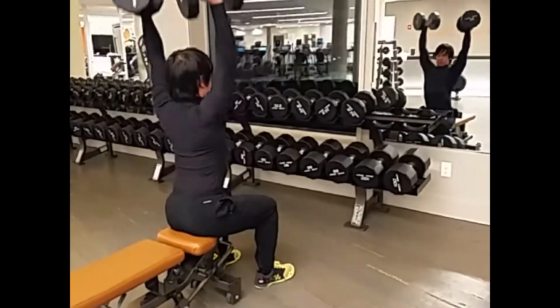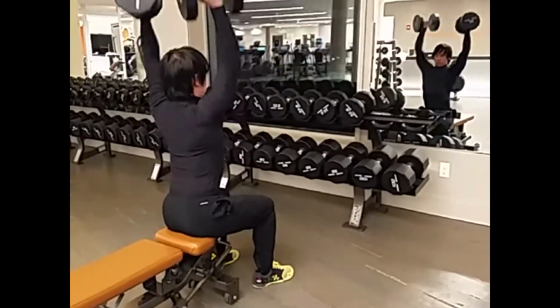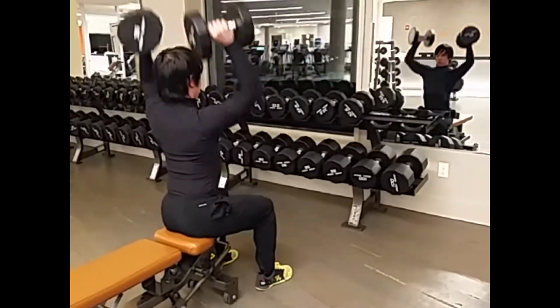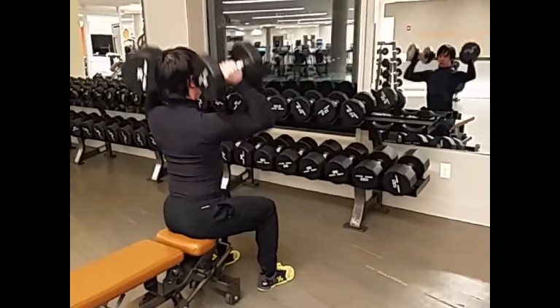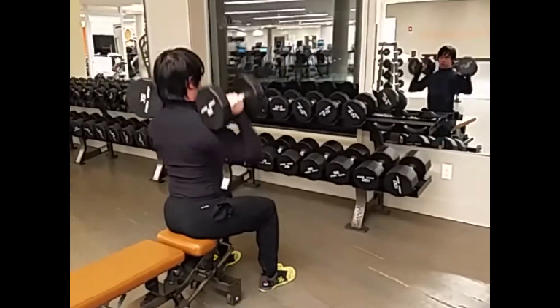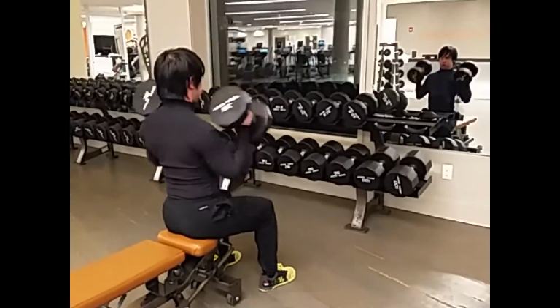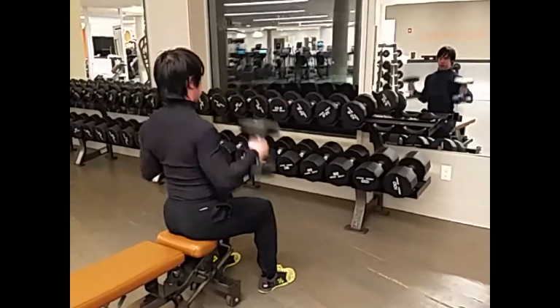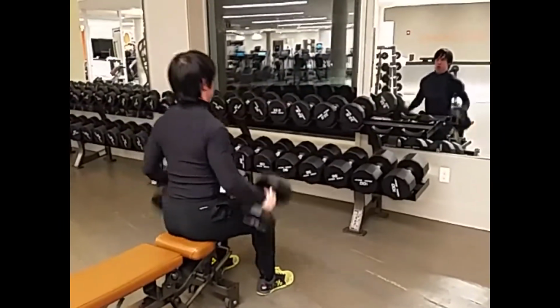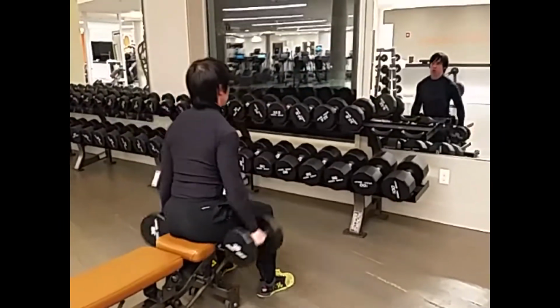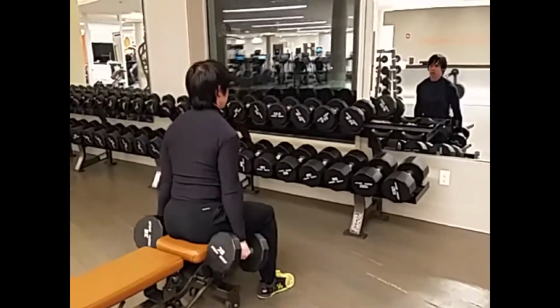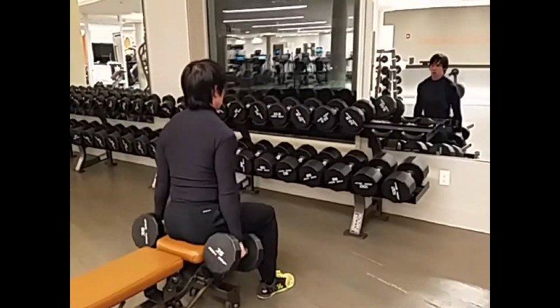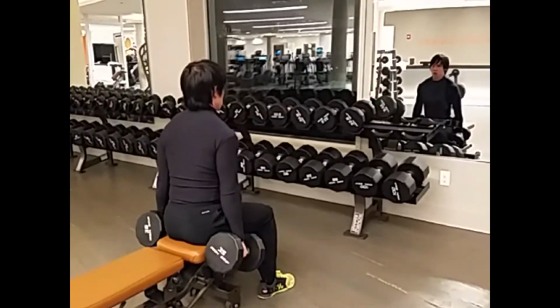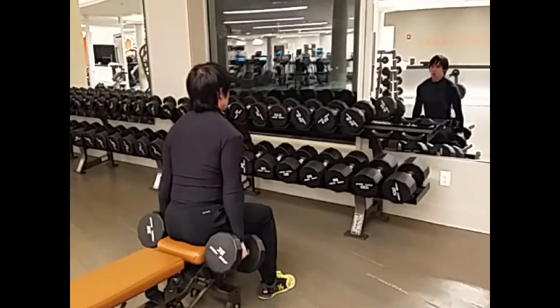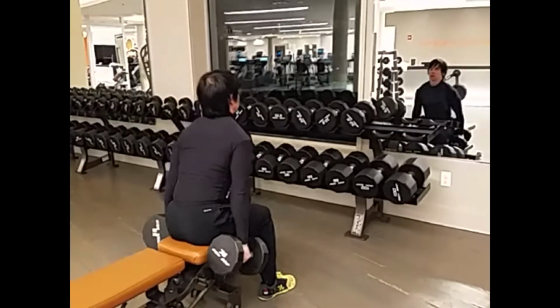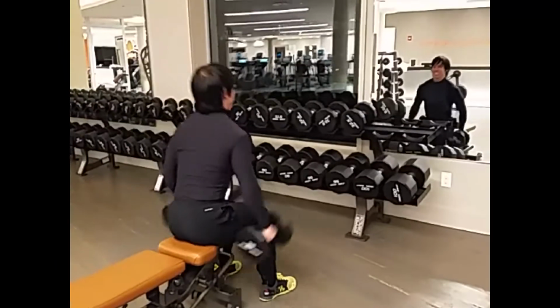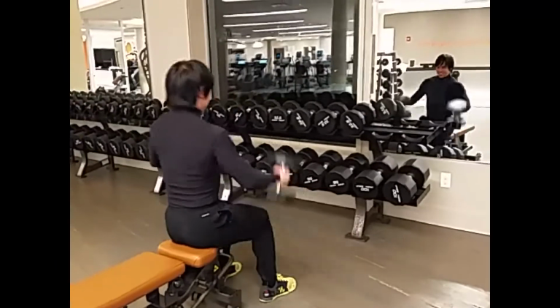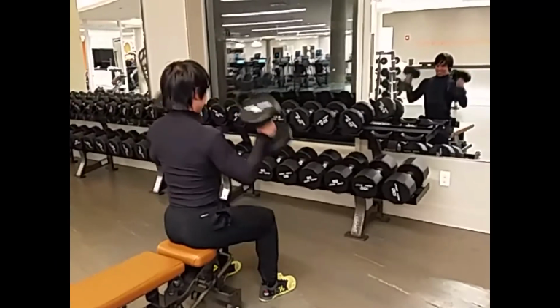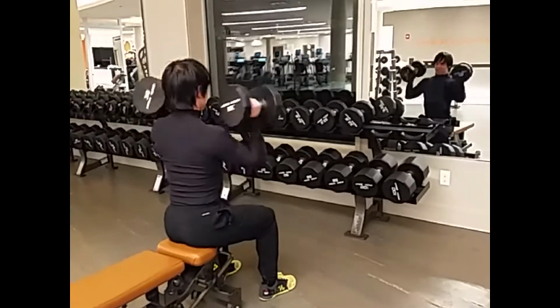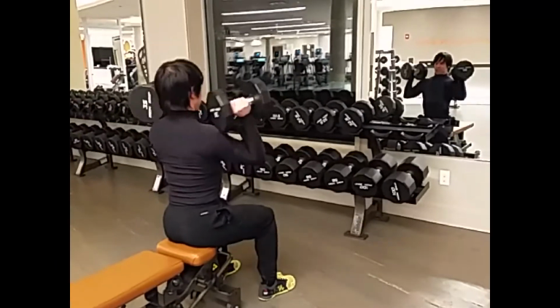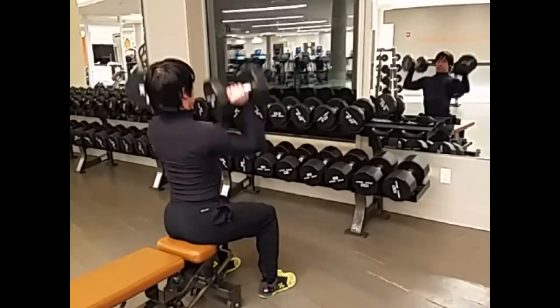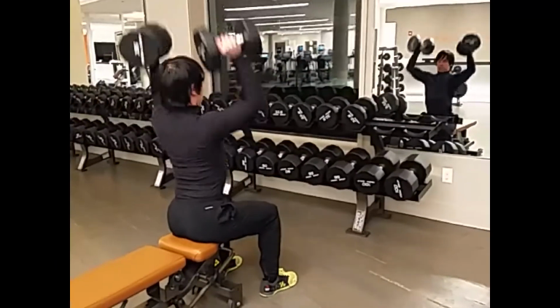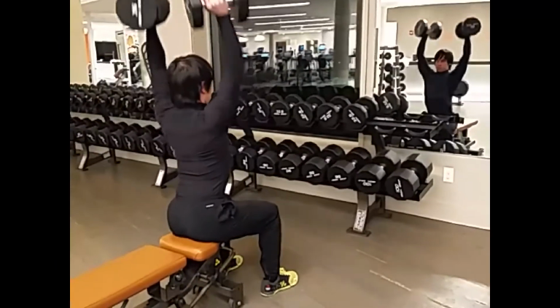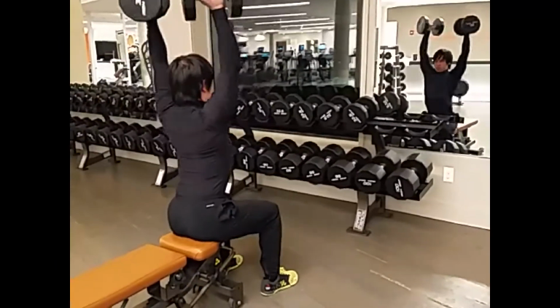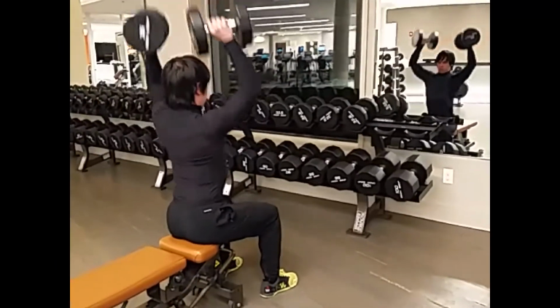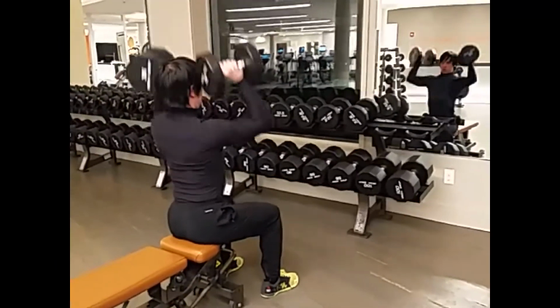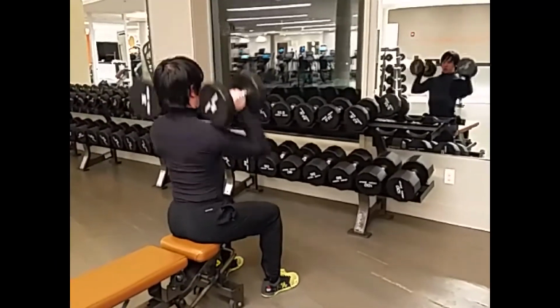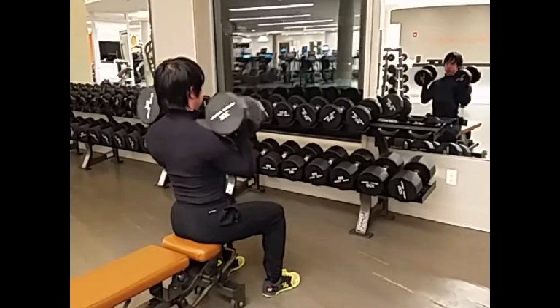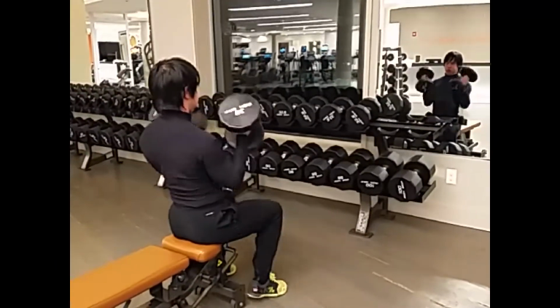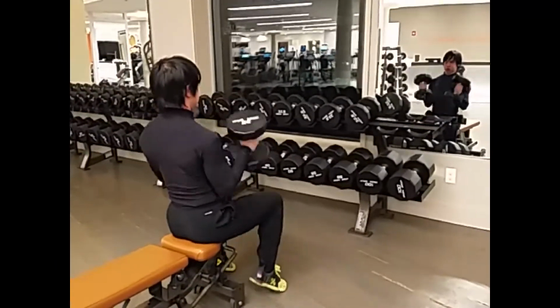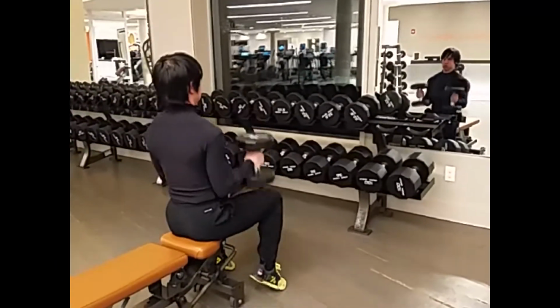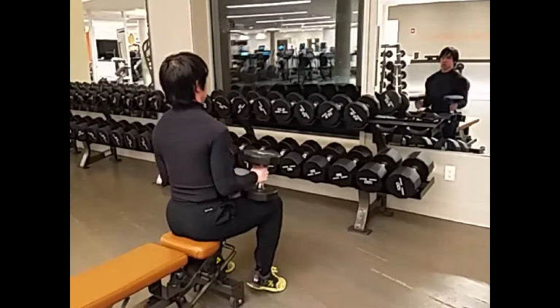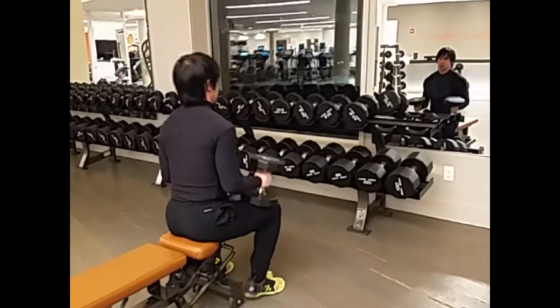So this exercise just takes the legs out of the equation so you can't really cheat, and it taxes the upper body.